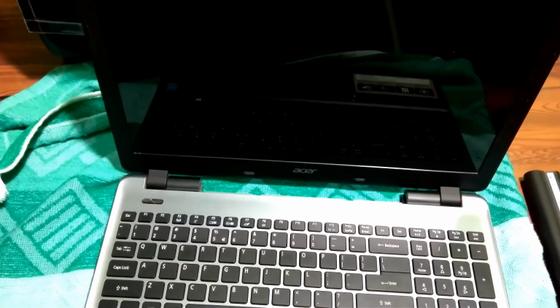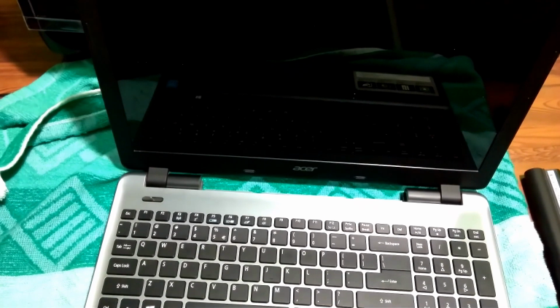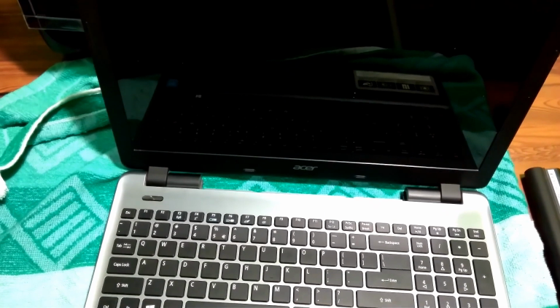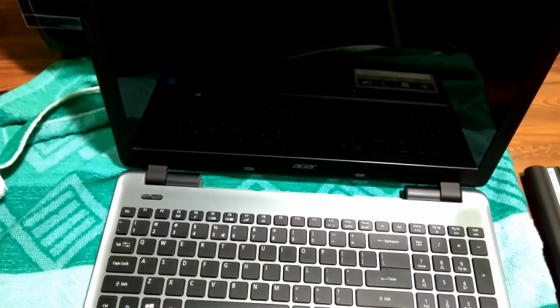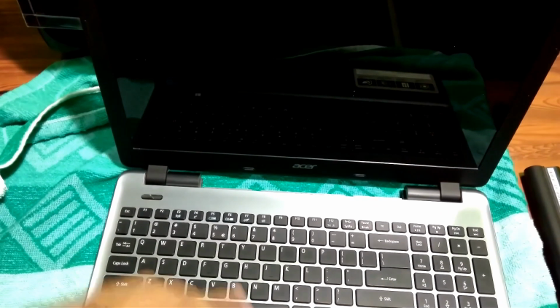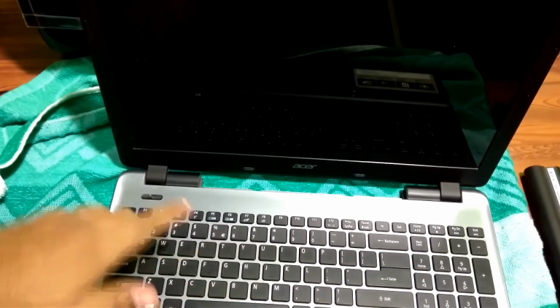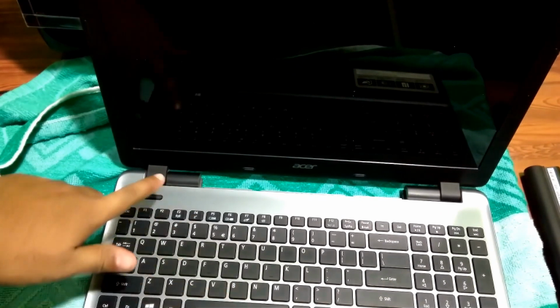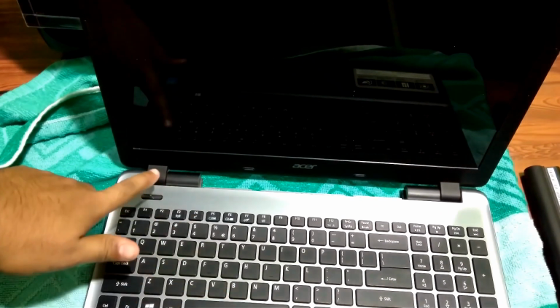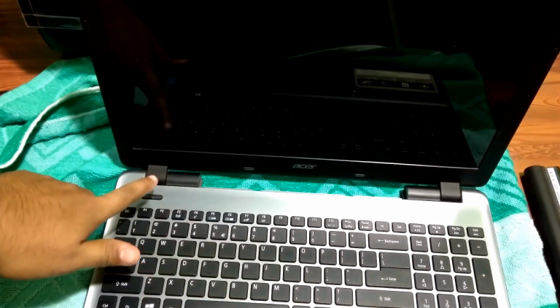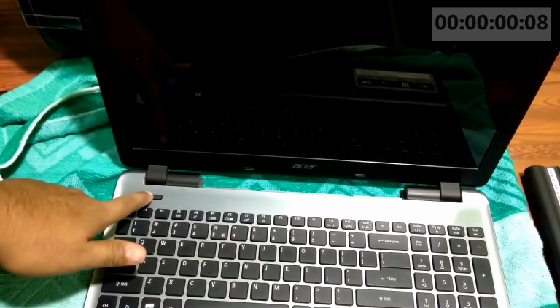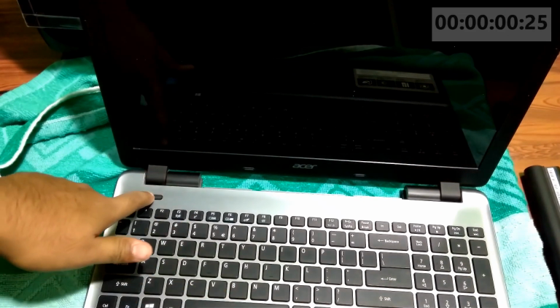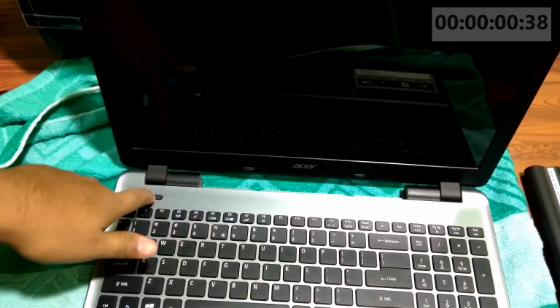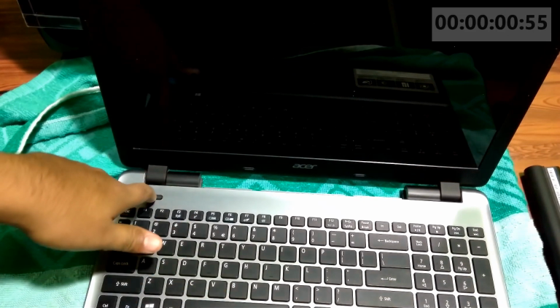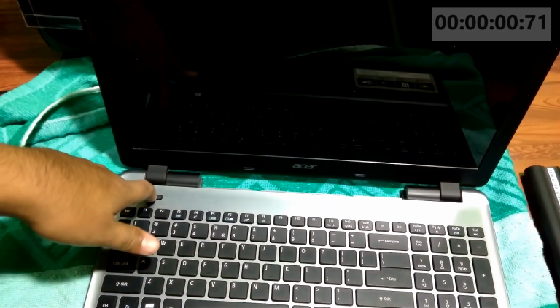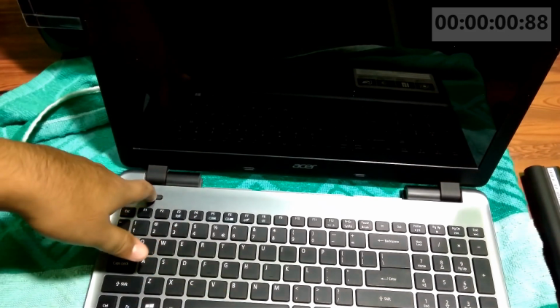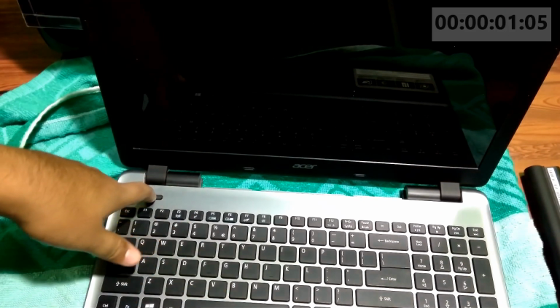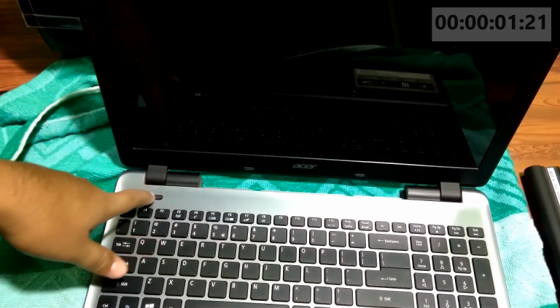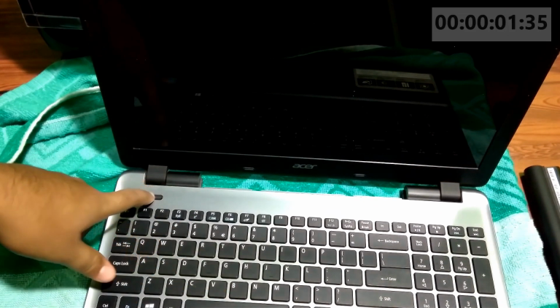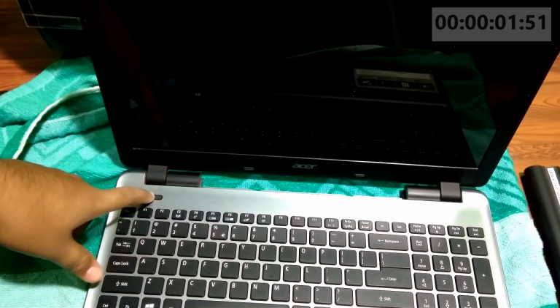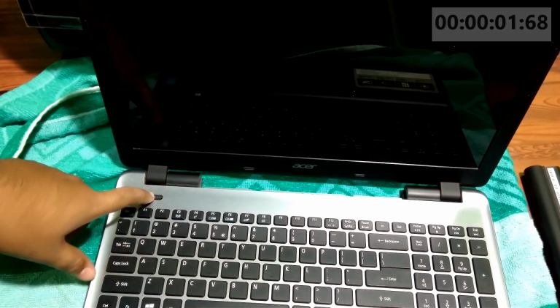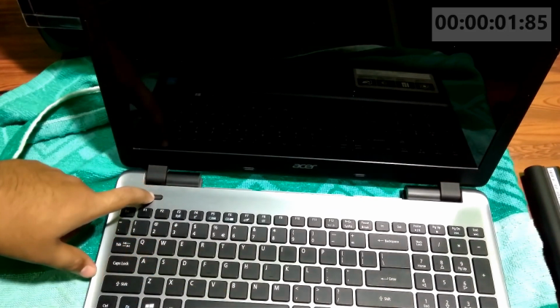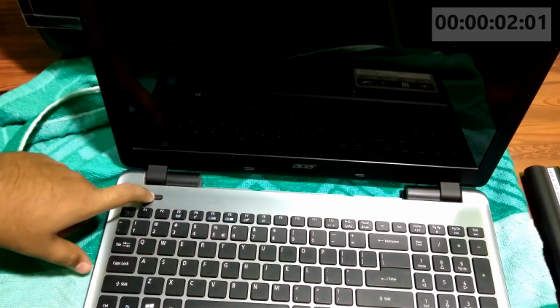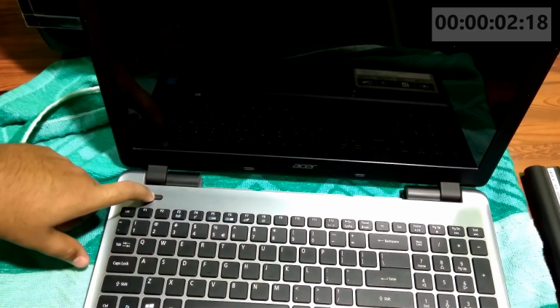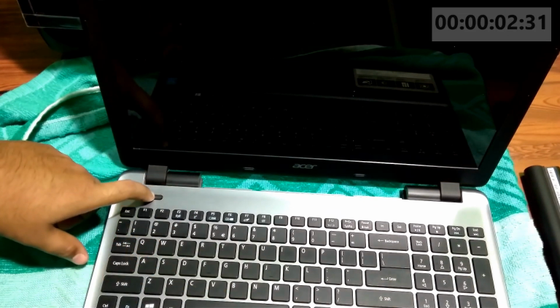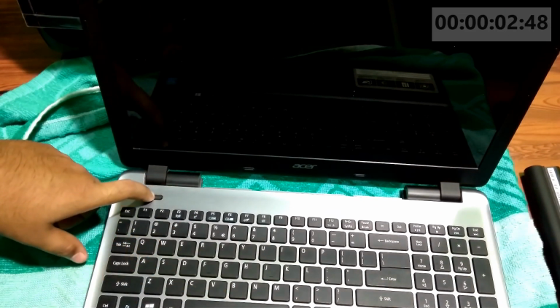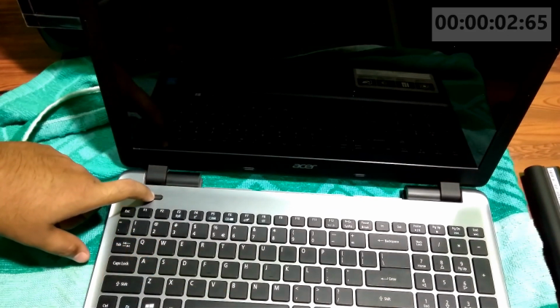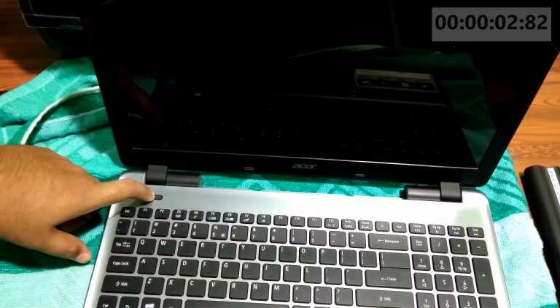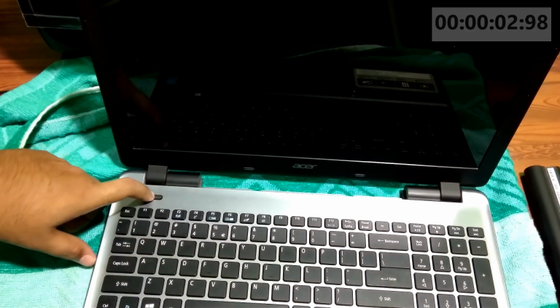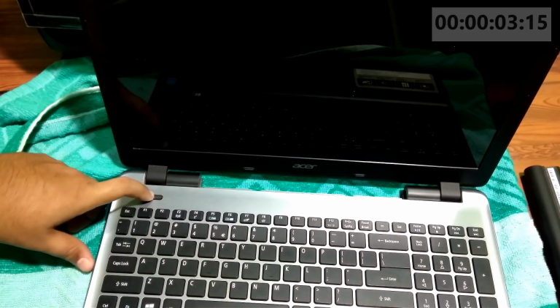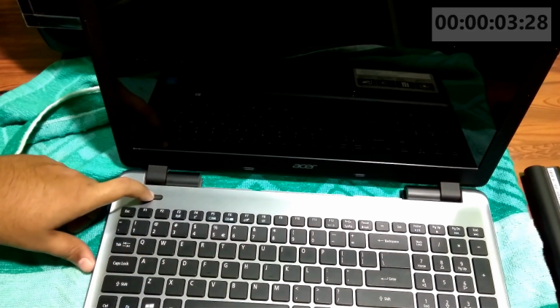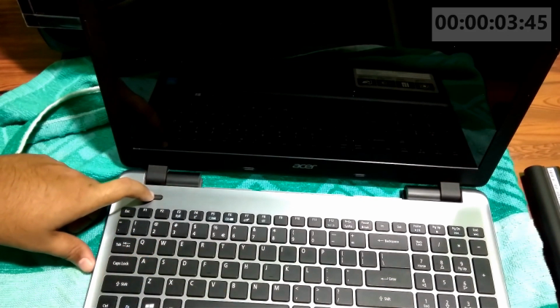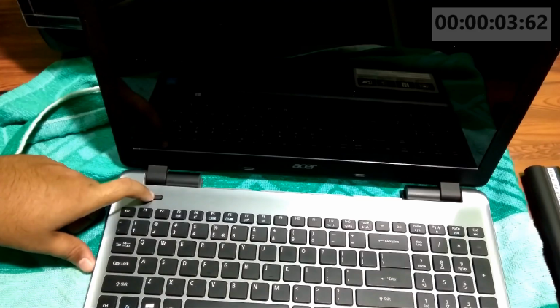Alright, press the power button and hold it down for 30 seconds. As you can see.